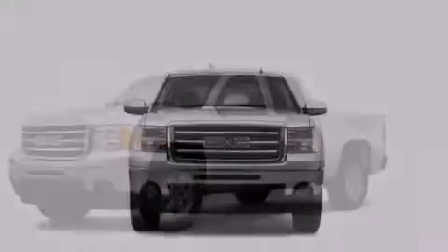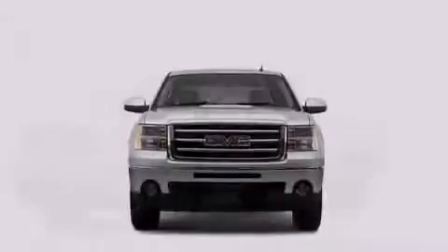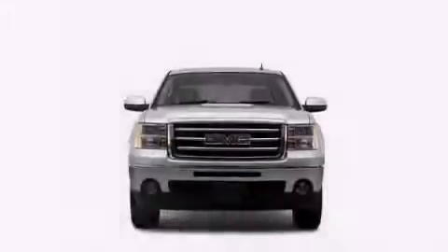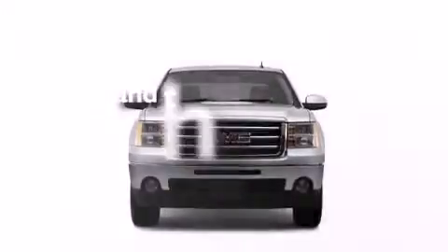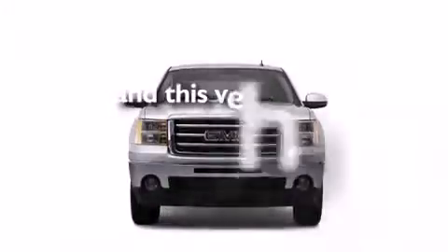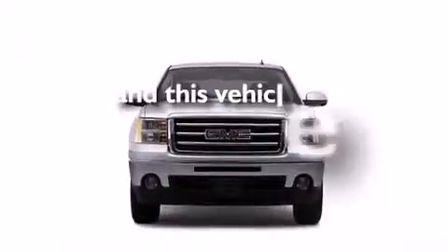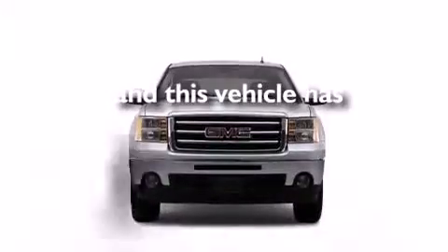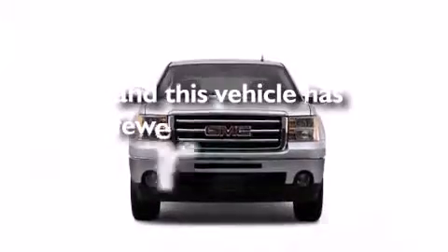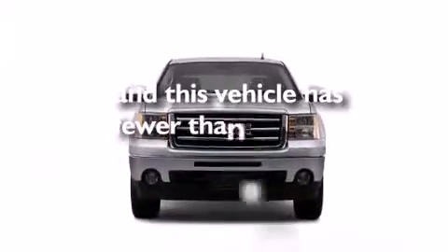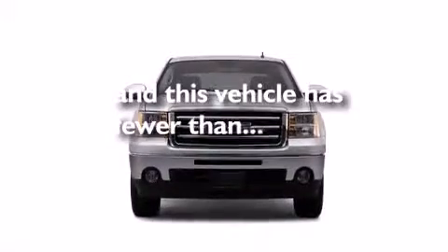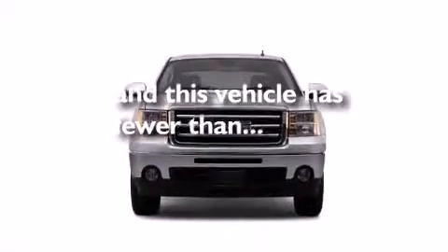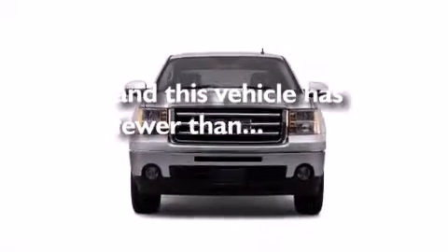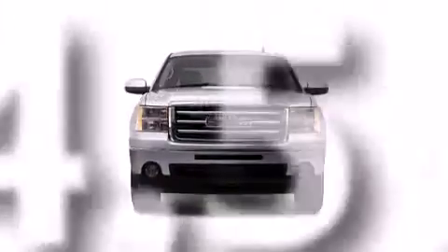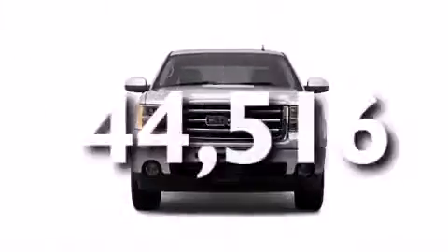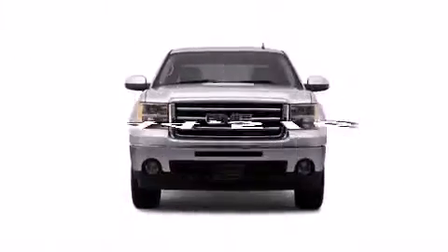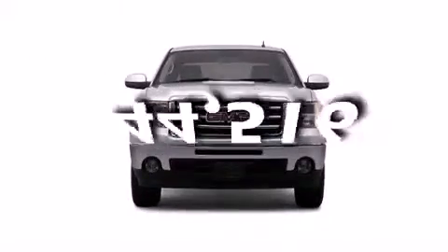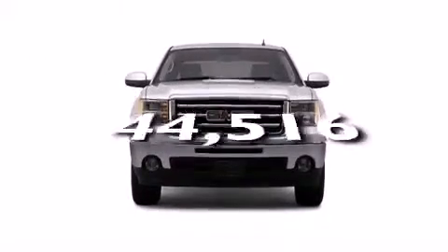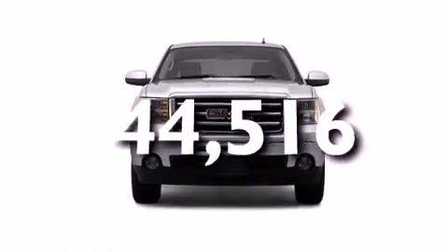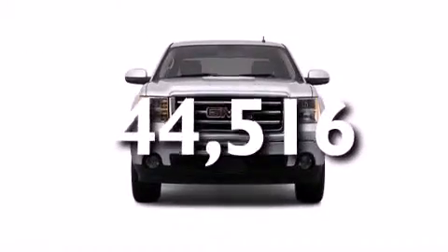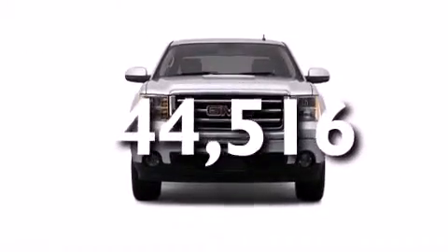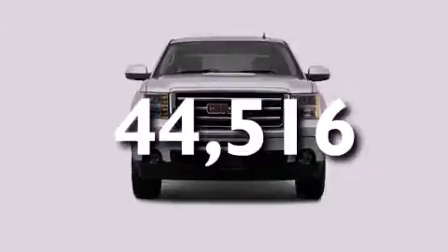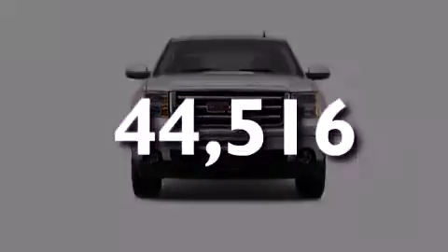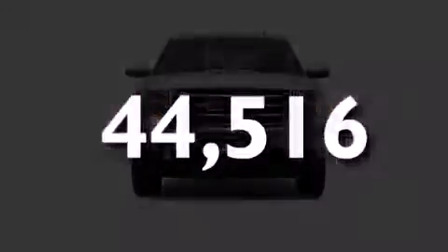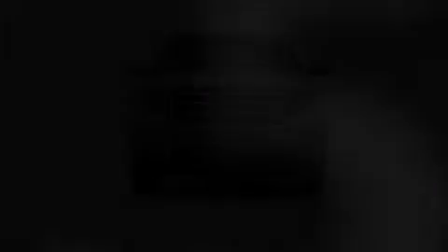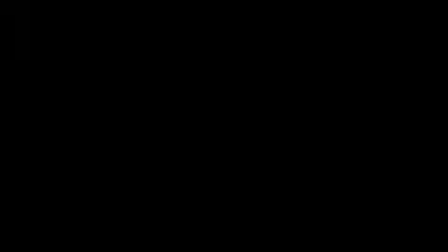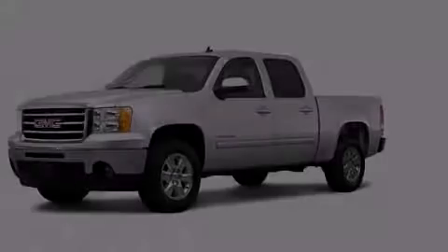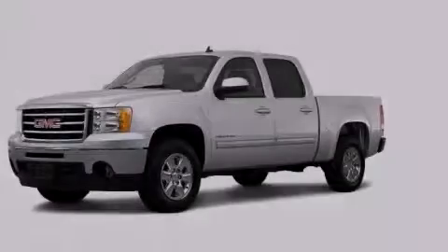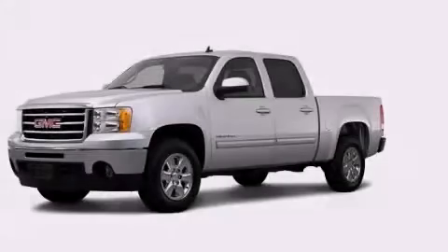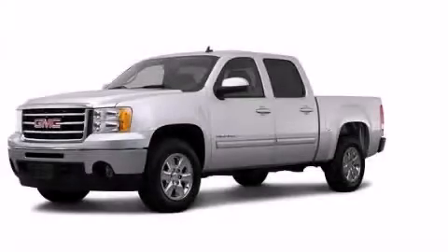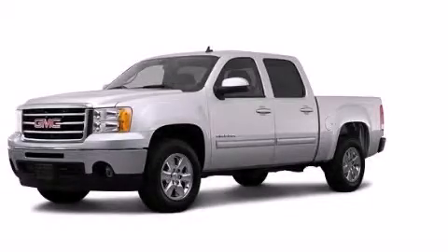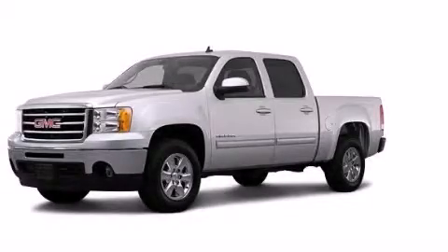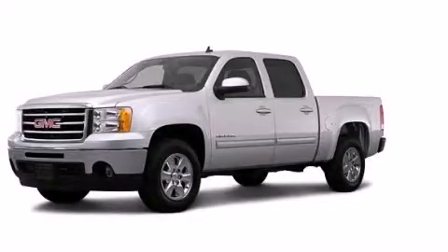This vehicle has less than 45,000 miles. Call now to find out how you can own this breathtaking vehicle.